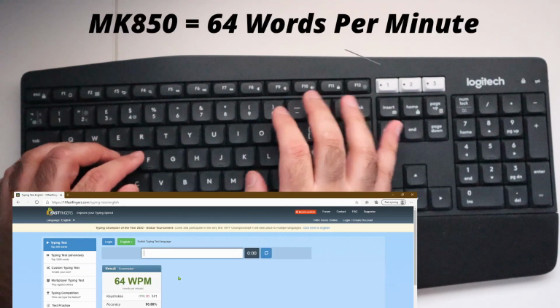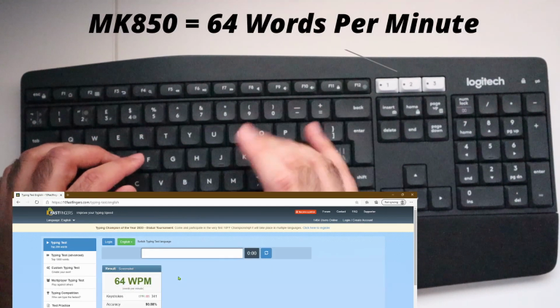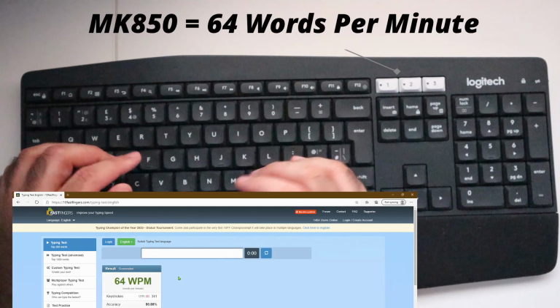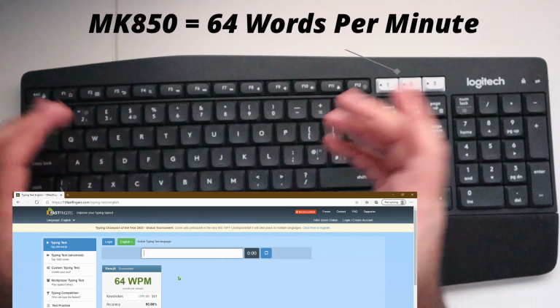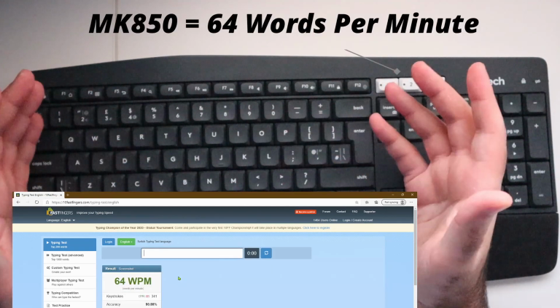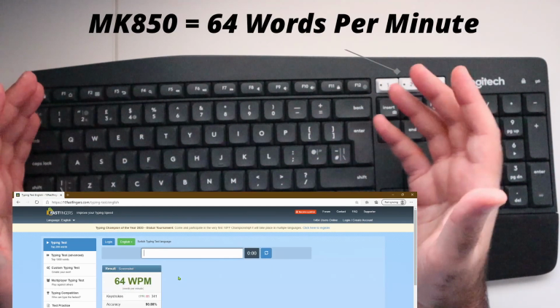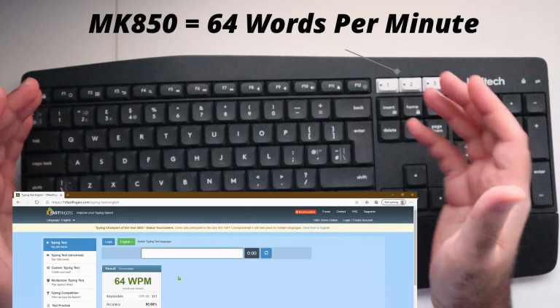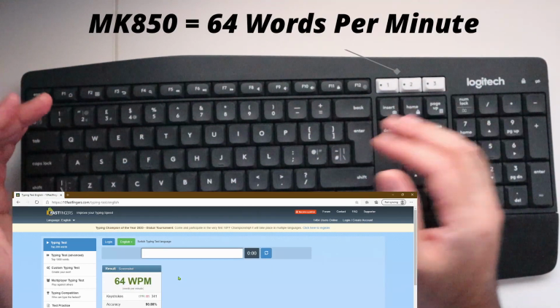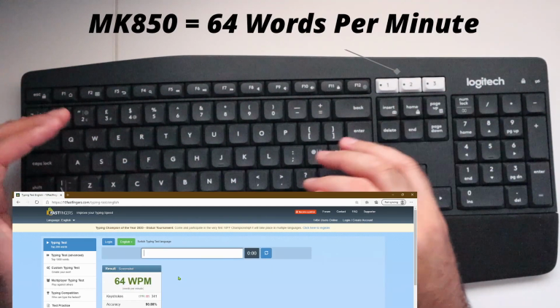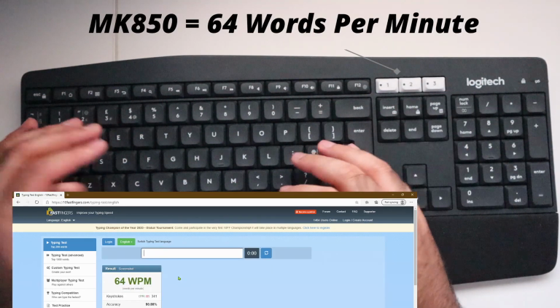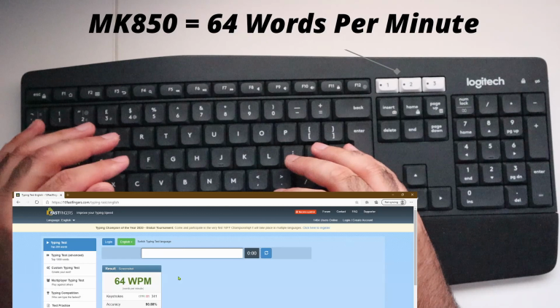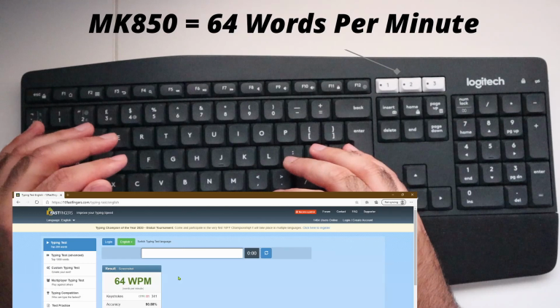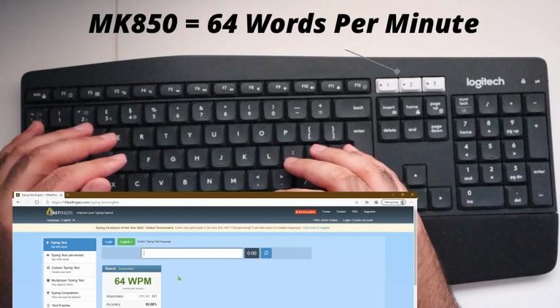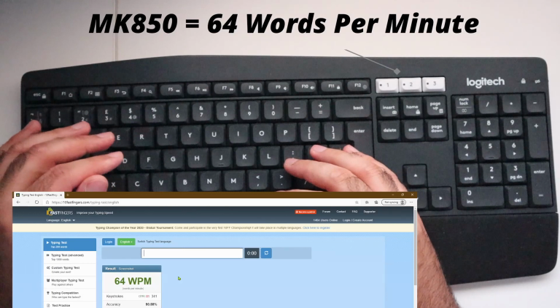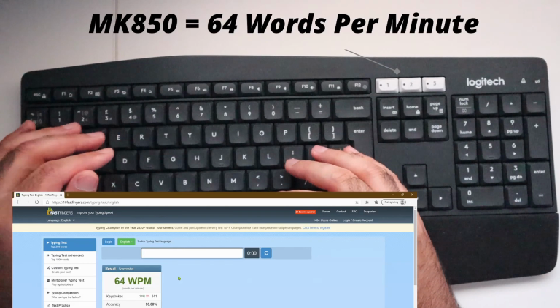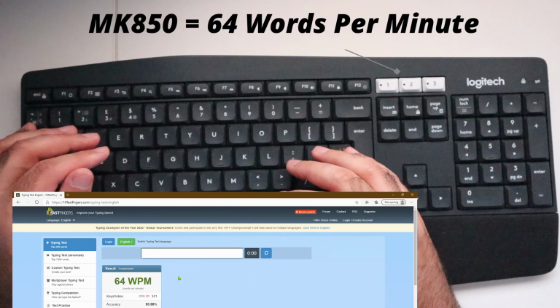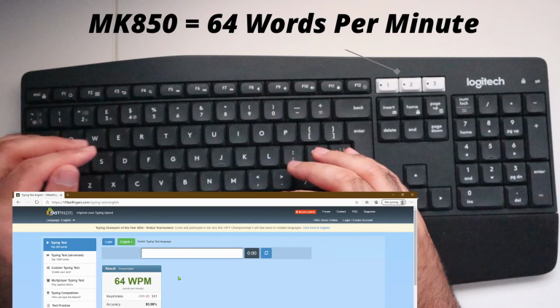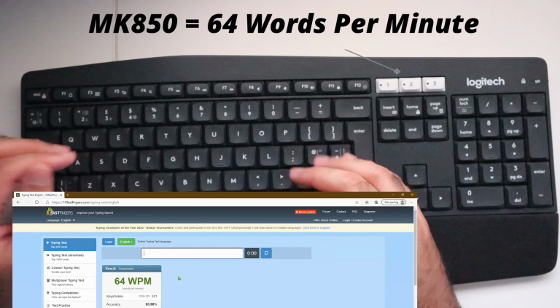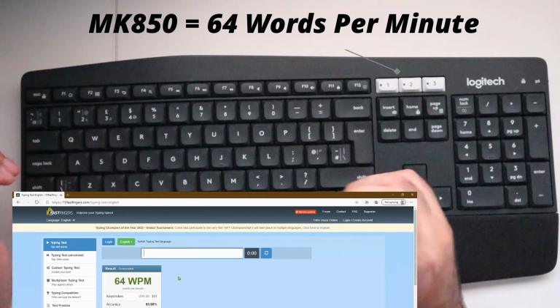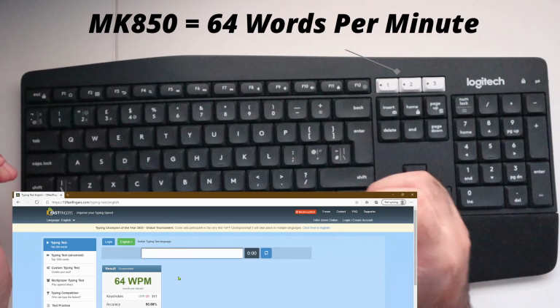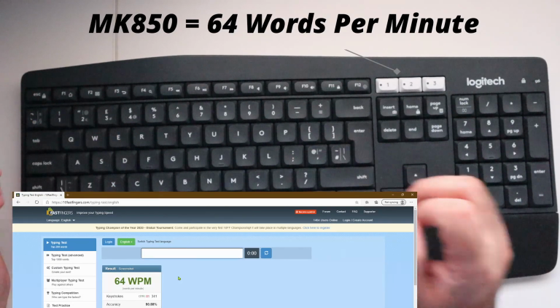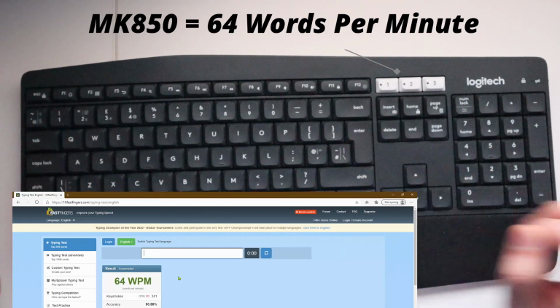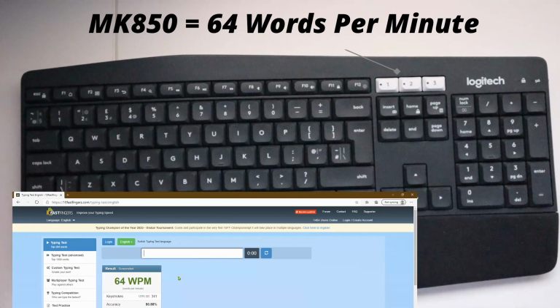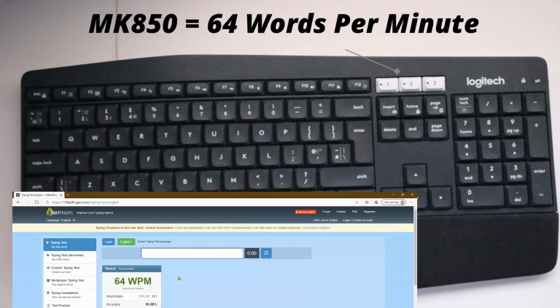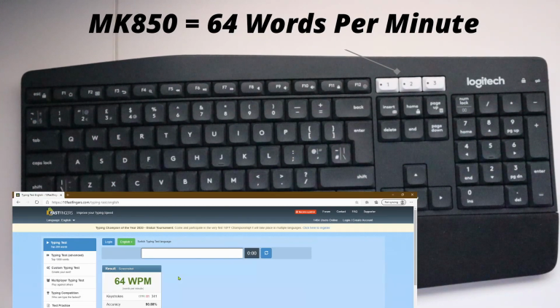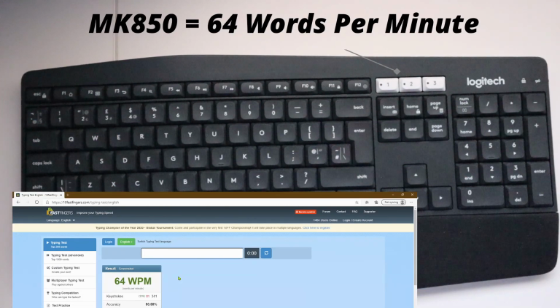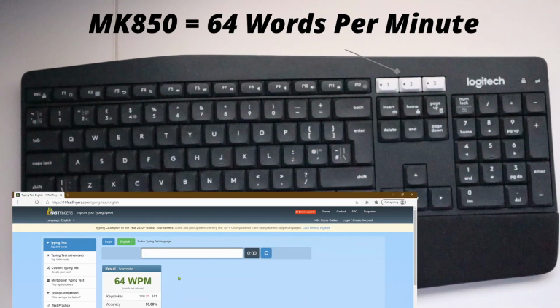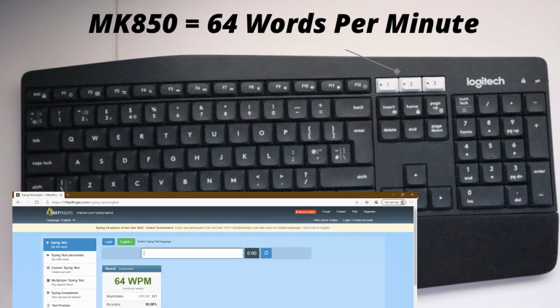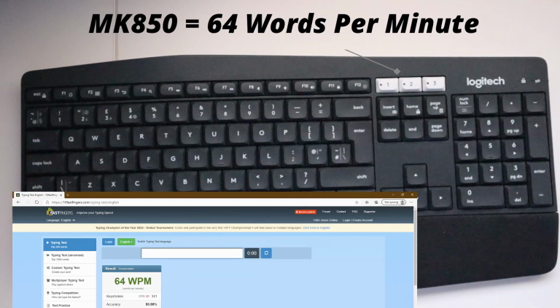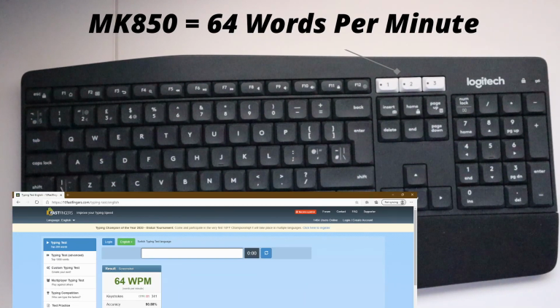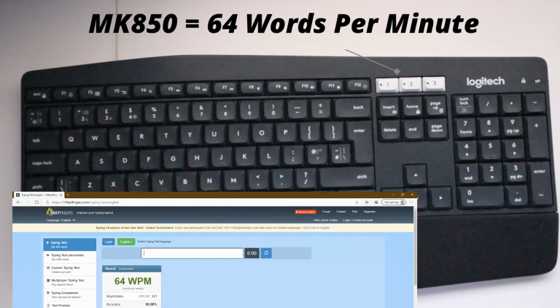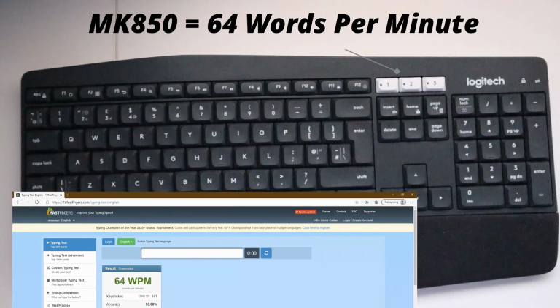On the MK850 I only managed to score 64 words per minute, which is the lowest score out of all three keyboards.